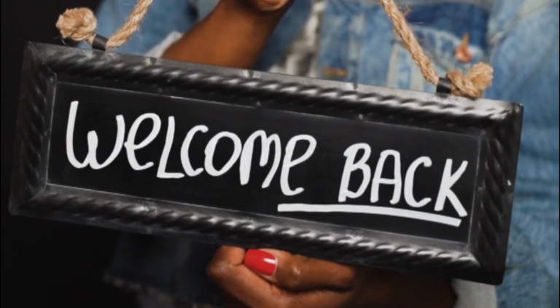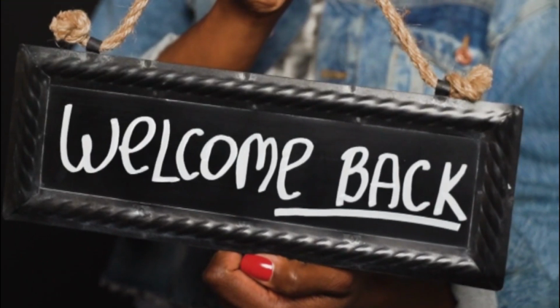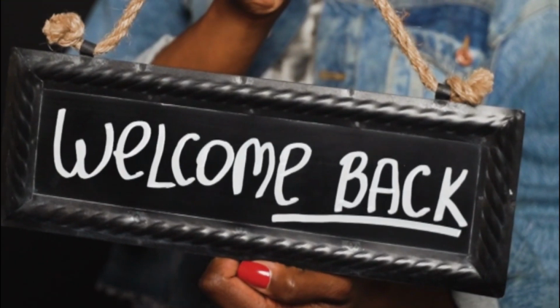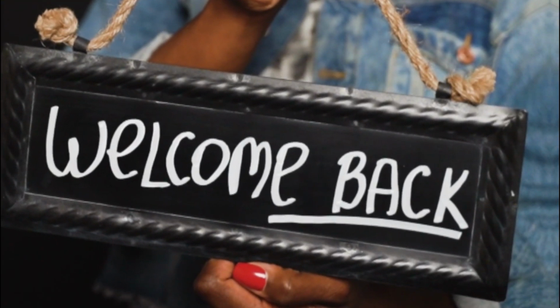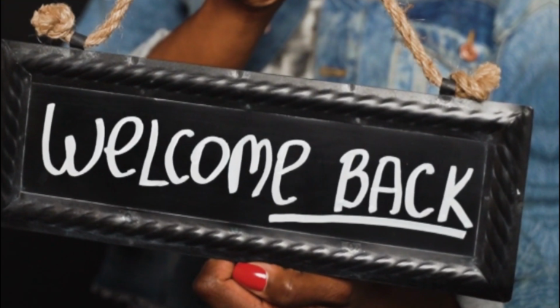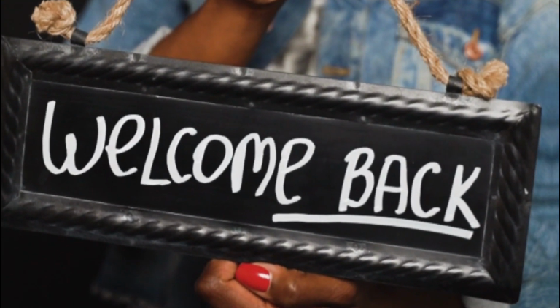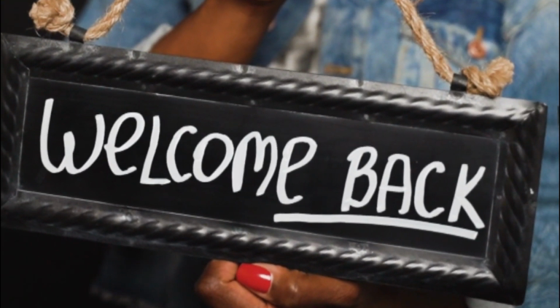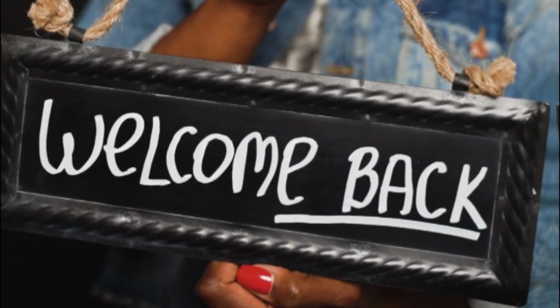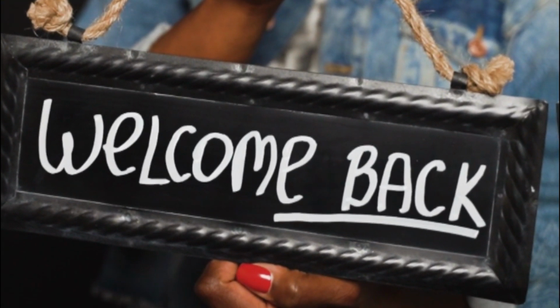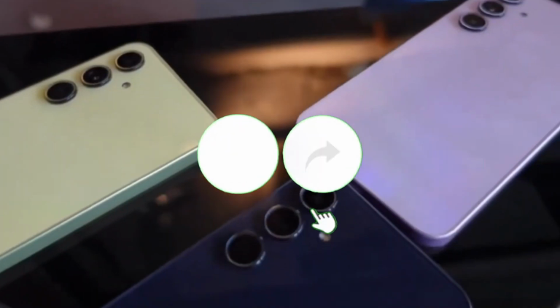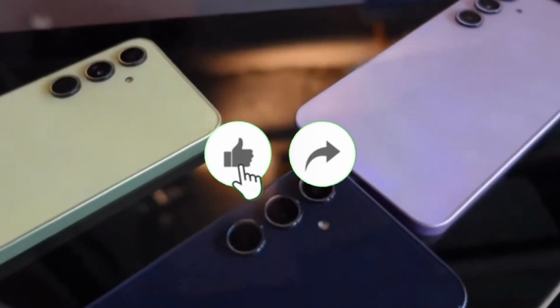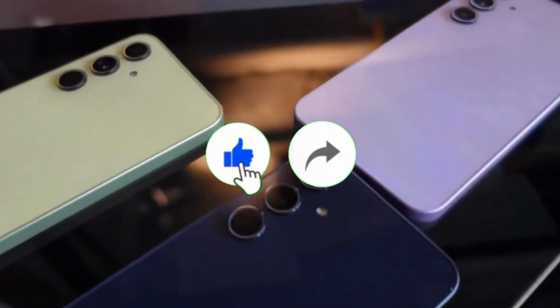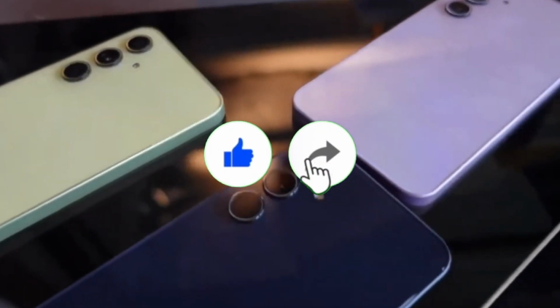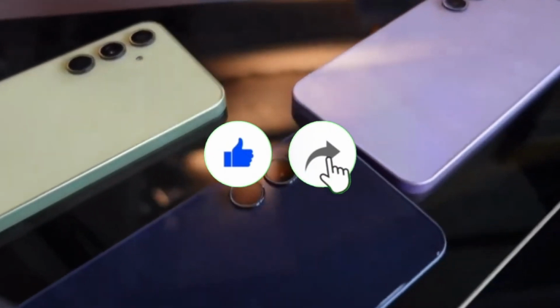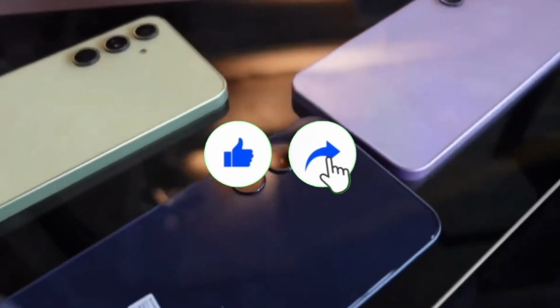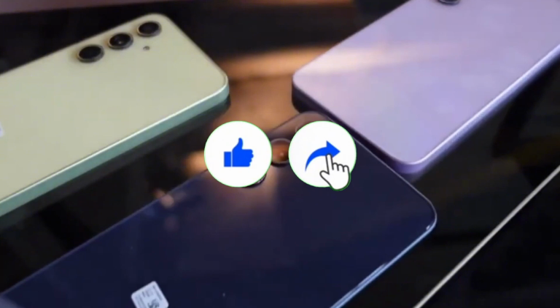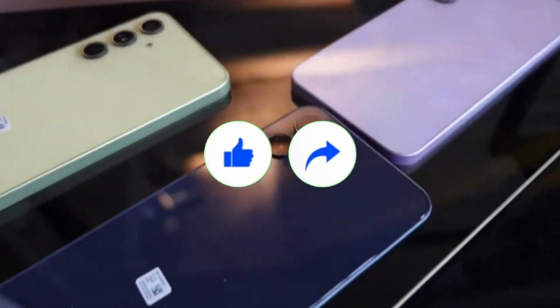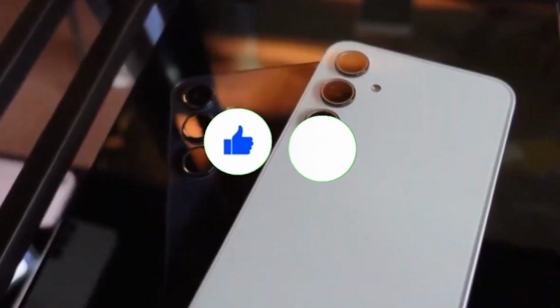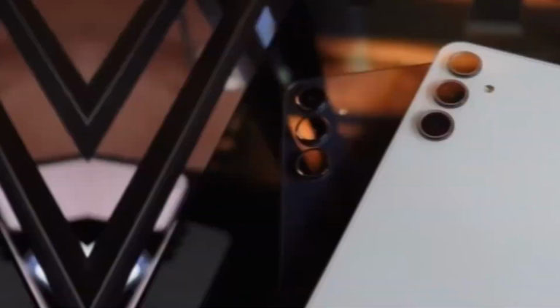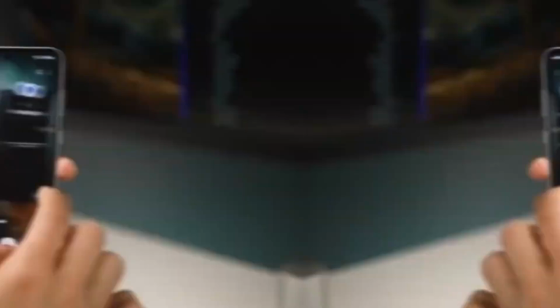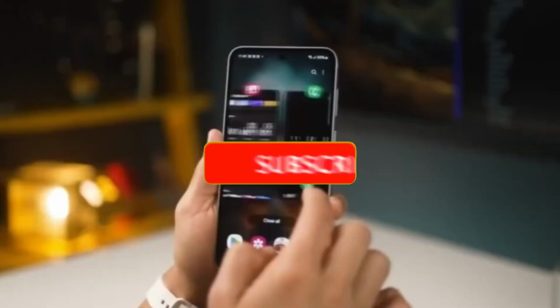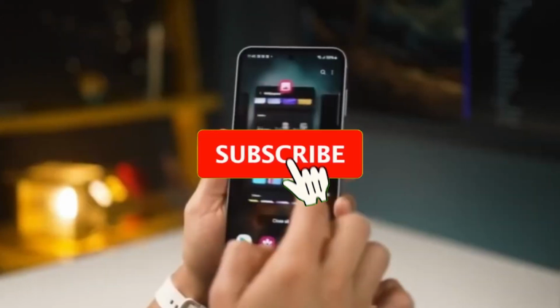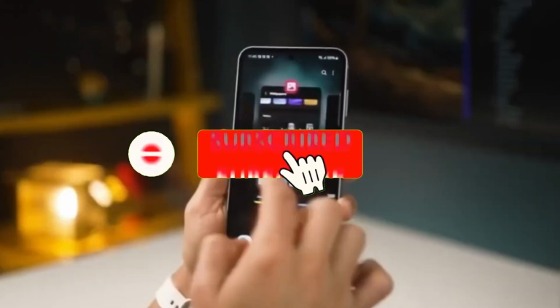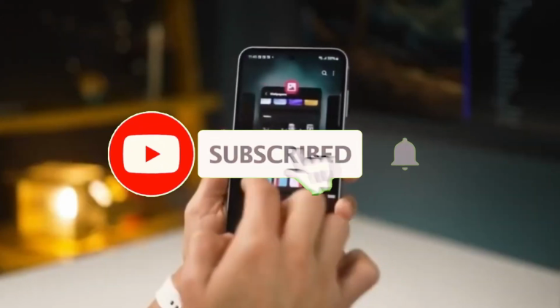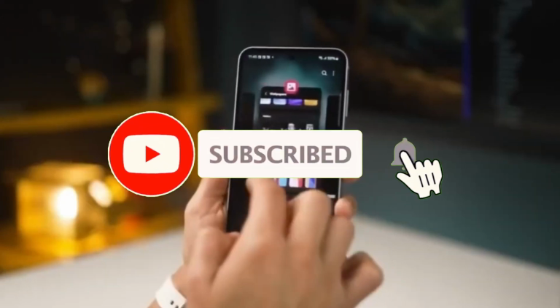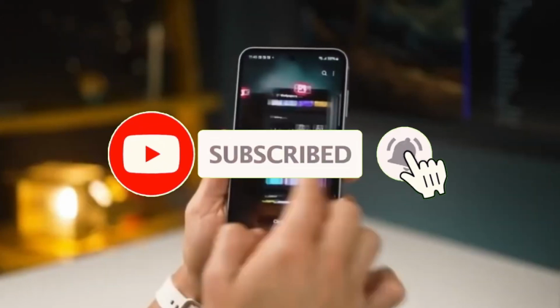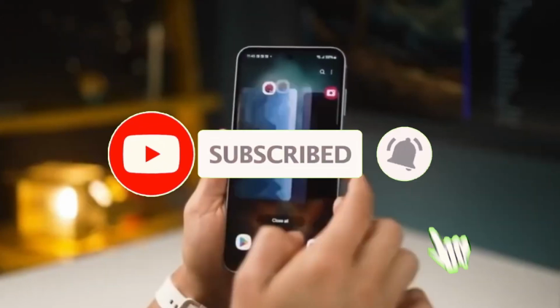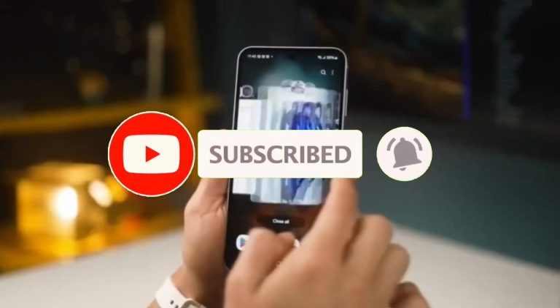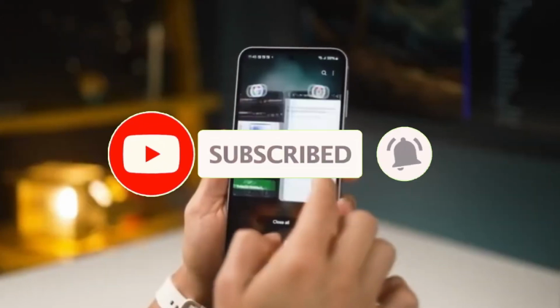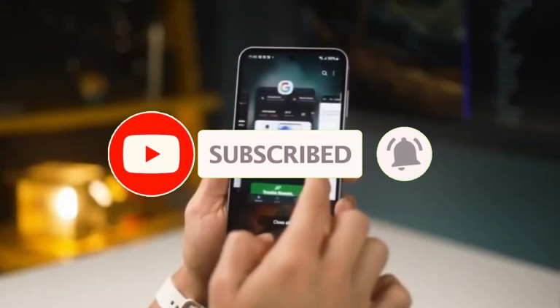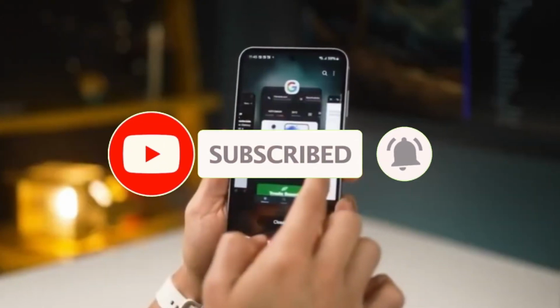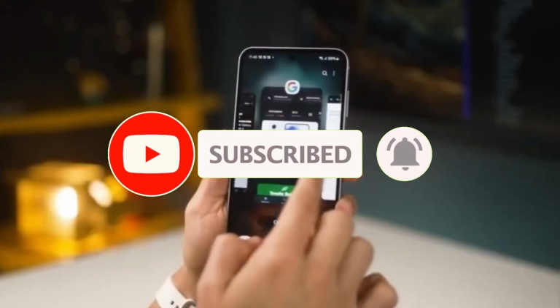Welcome back viewers. Hit that like, share this video with your Galaxy gang, and don't forget to subscribe for more tech drops like this one.